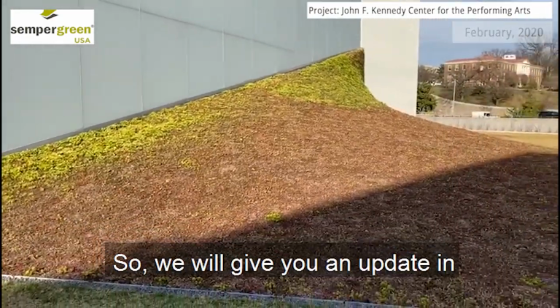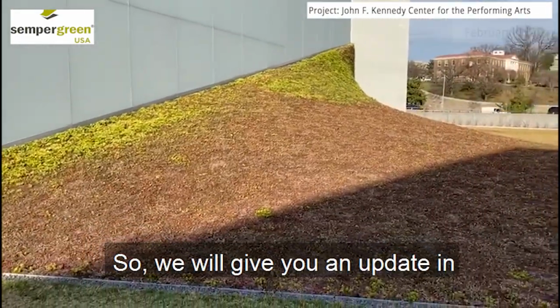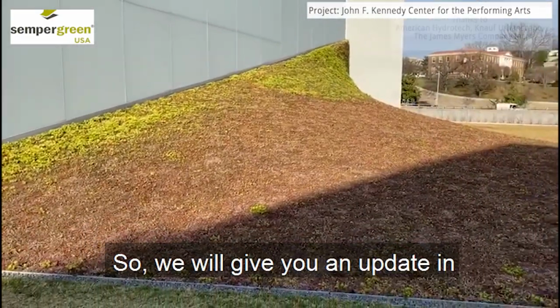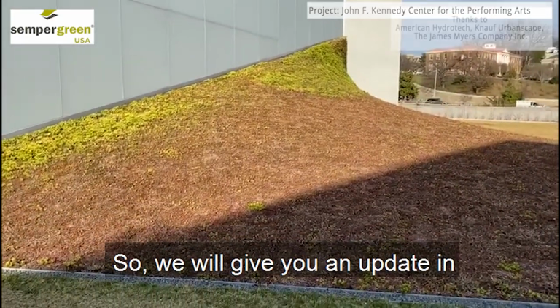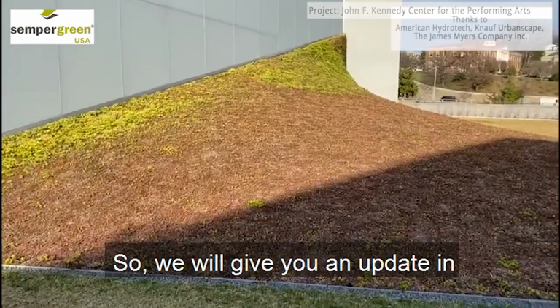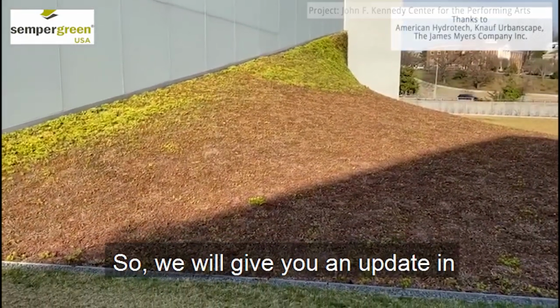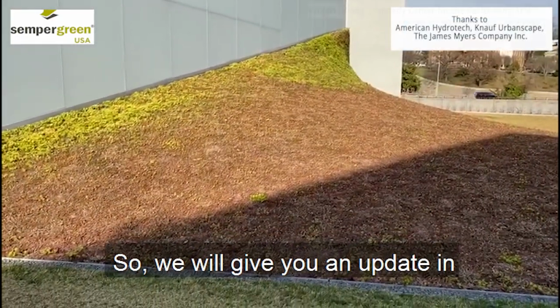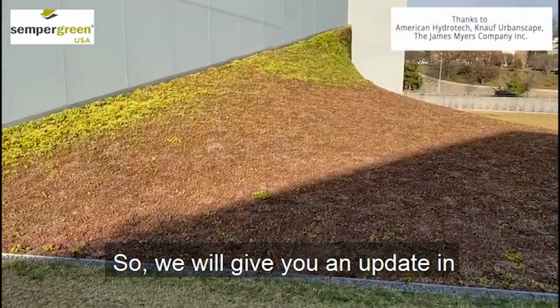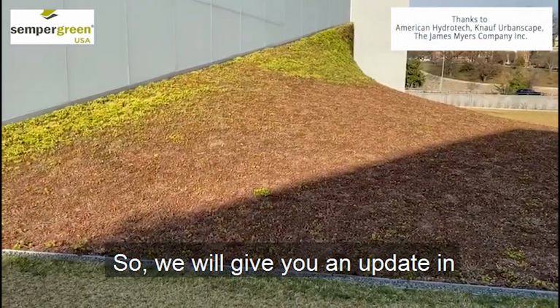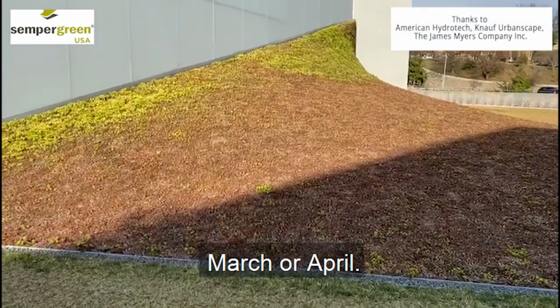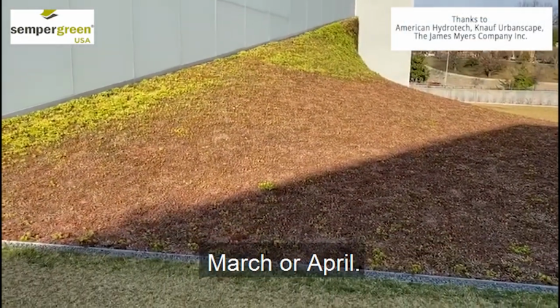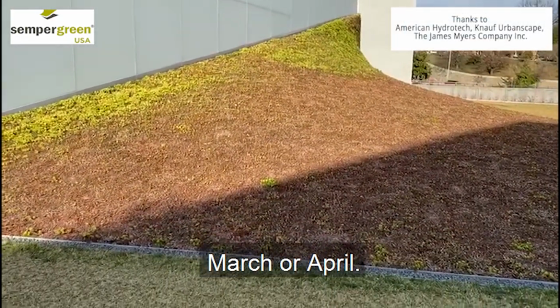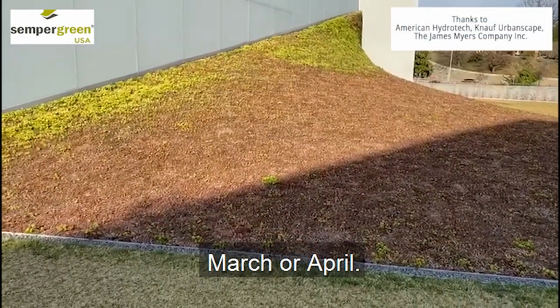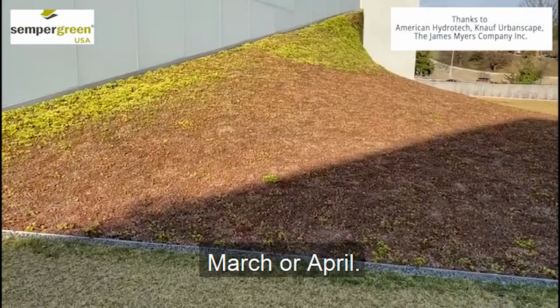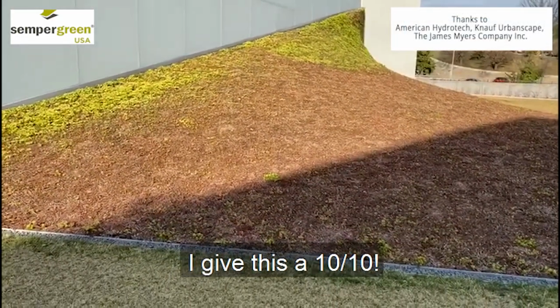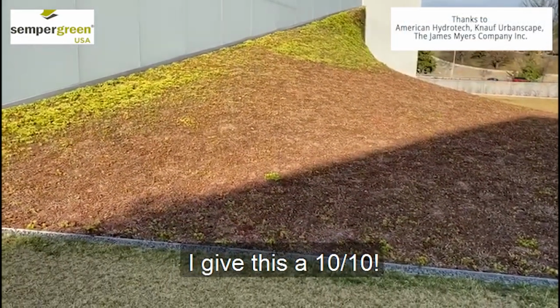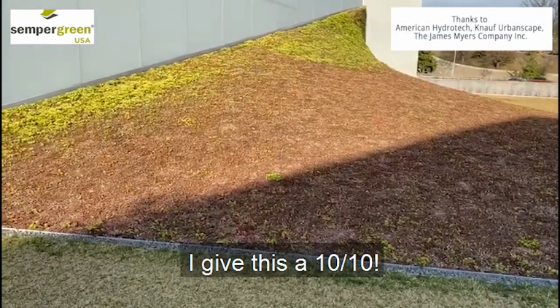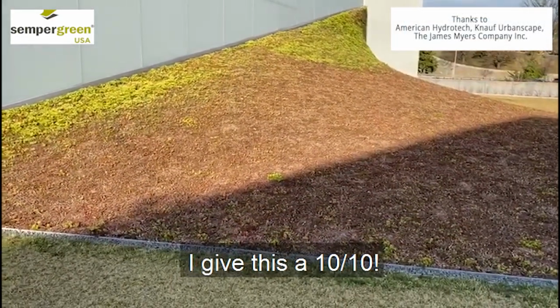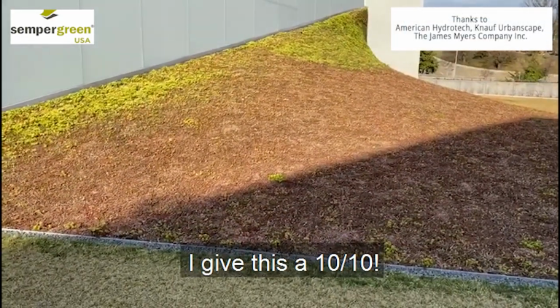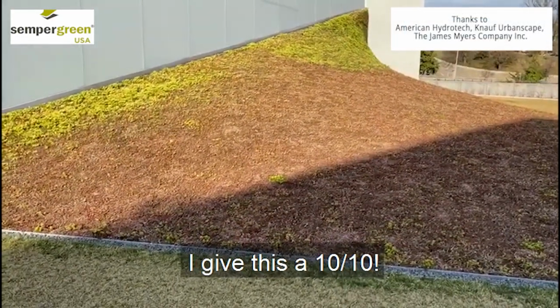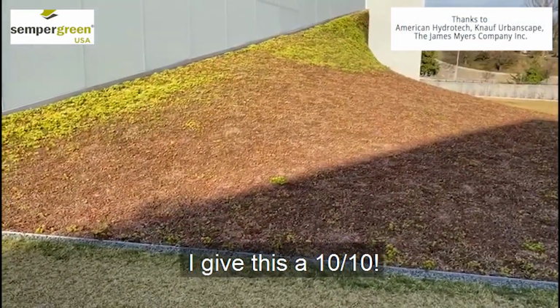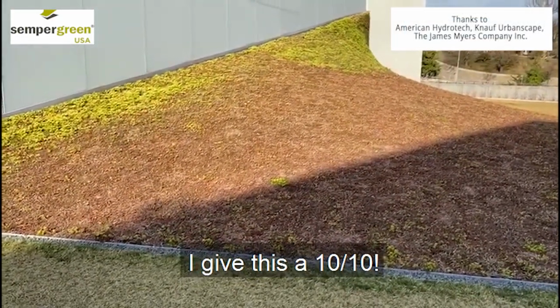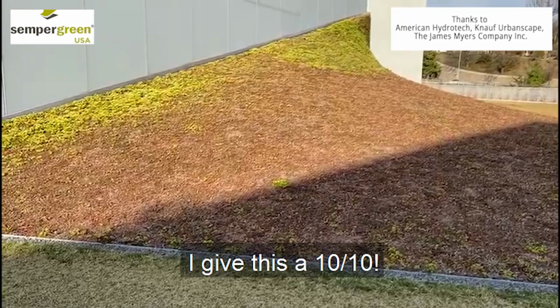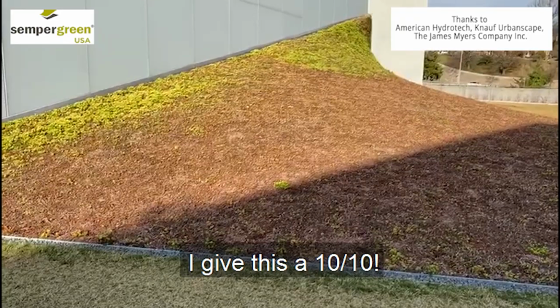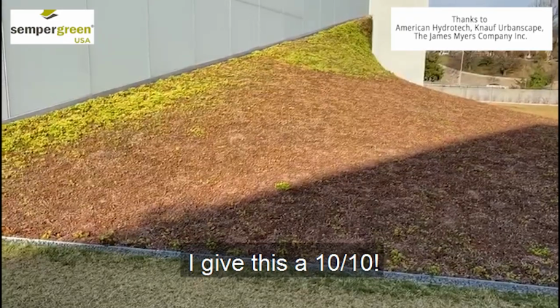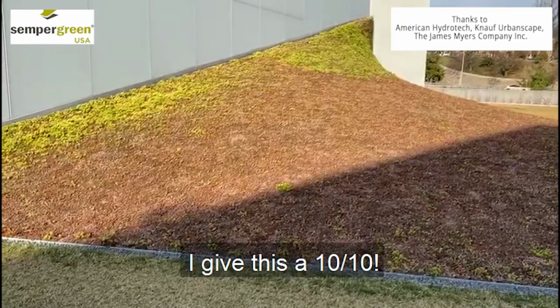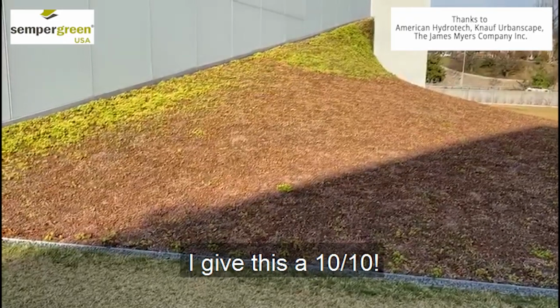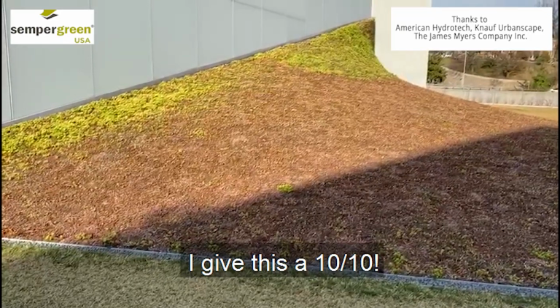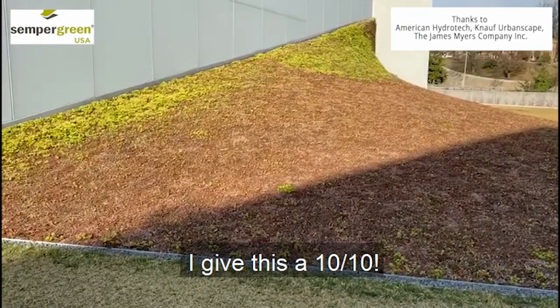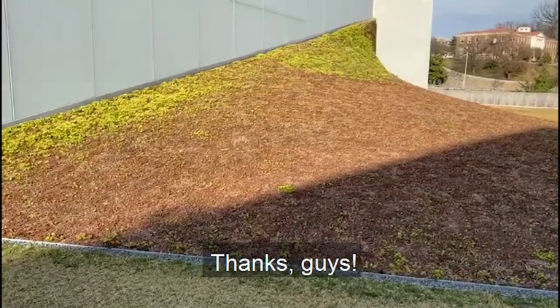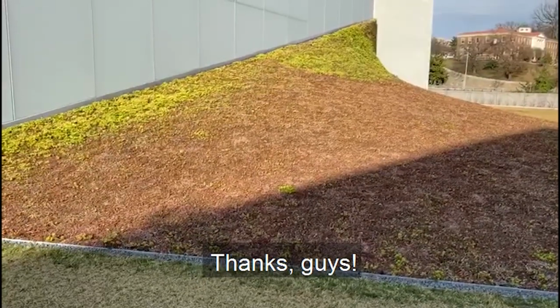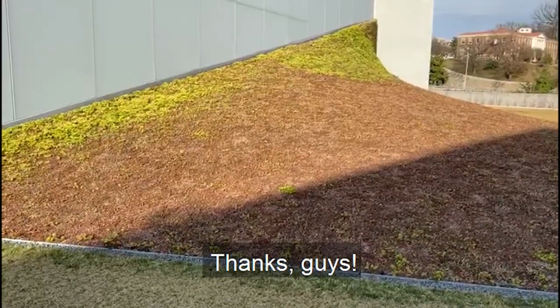We'll give you an update in March or April. But I give this a 10 out of 10. Thanks, guys.